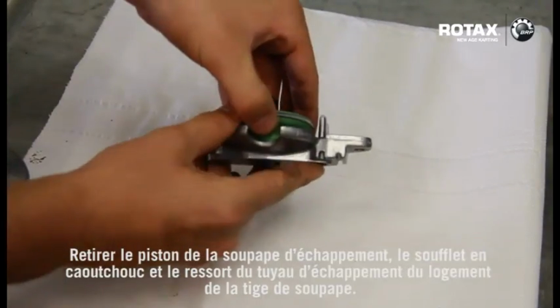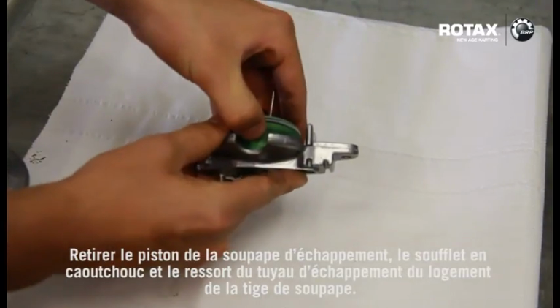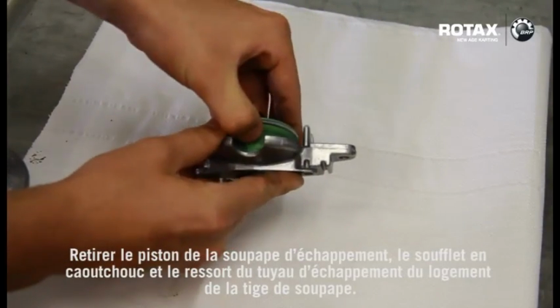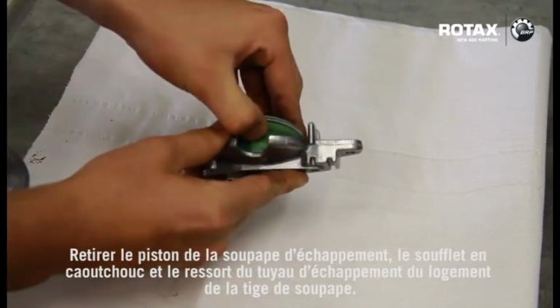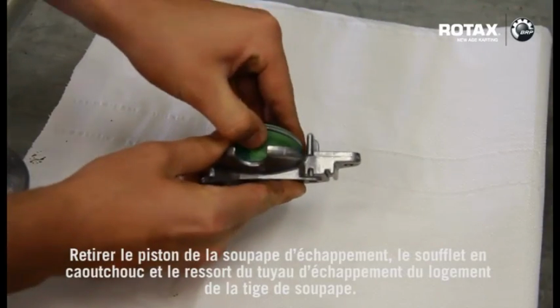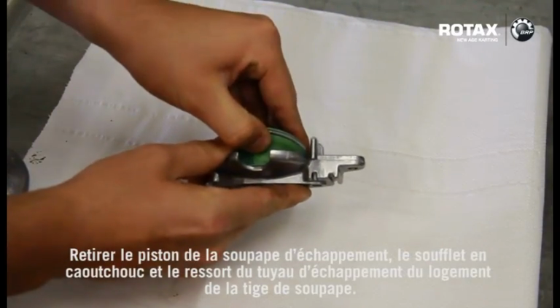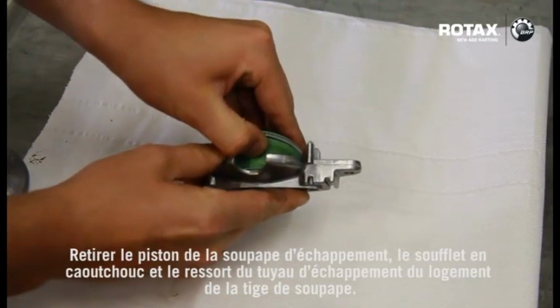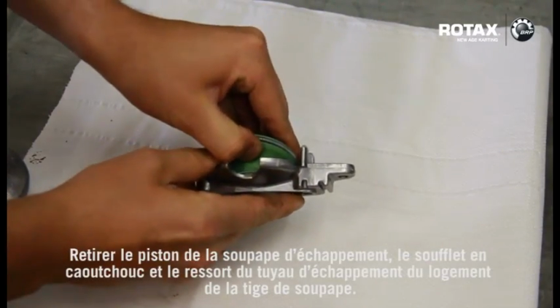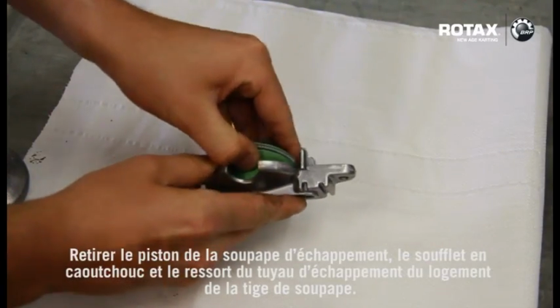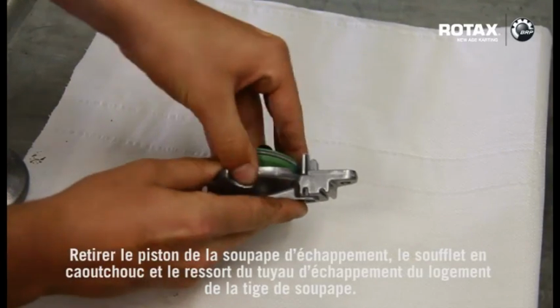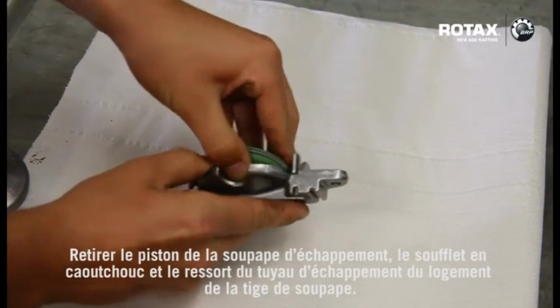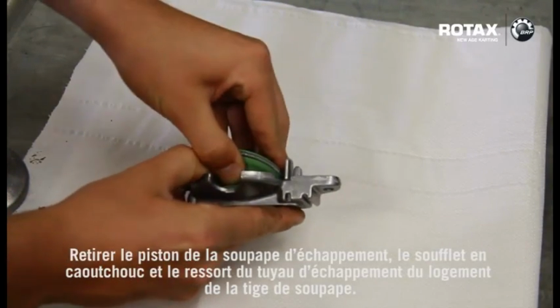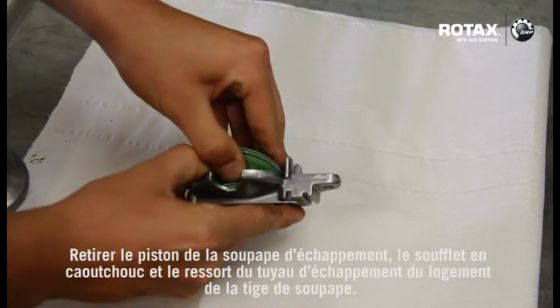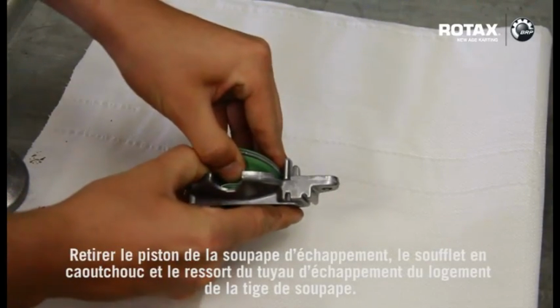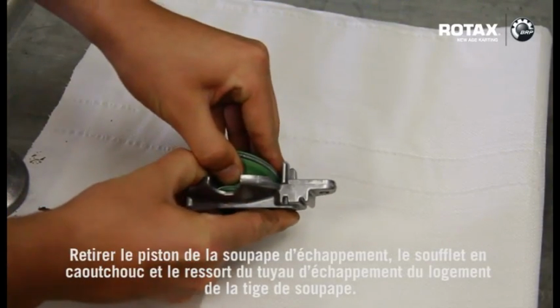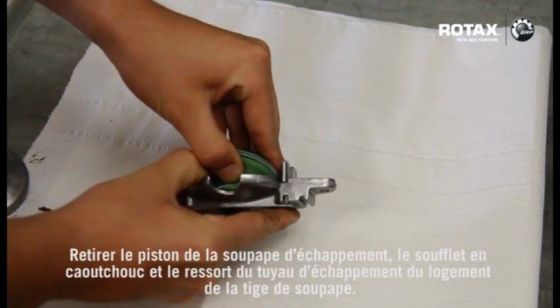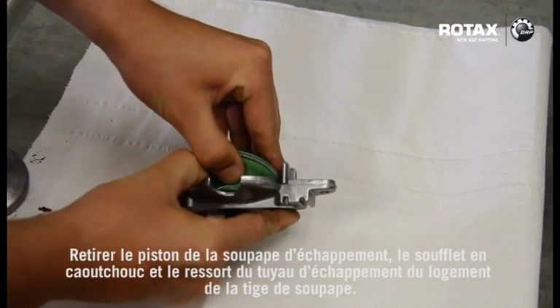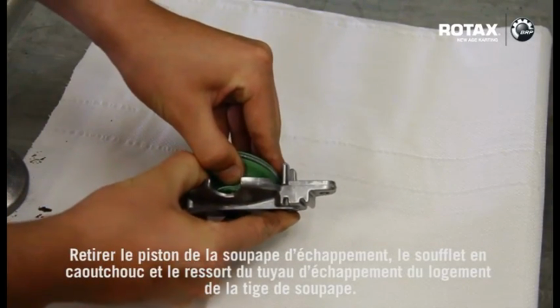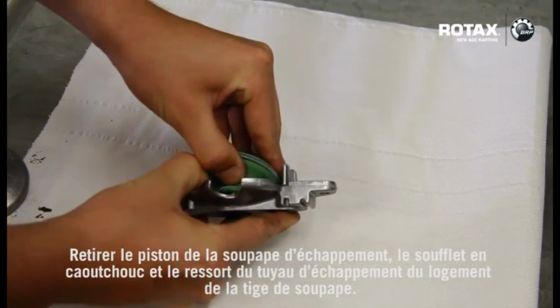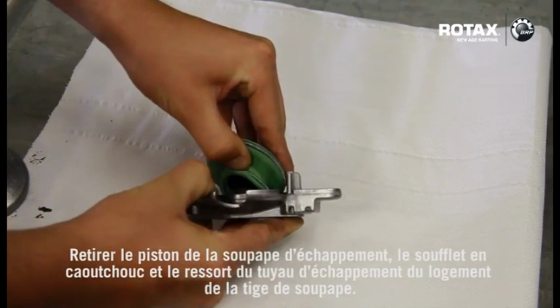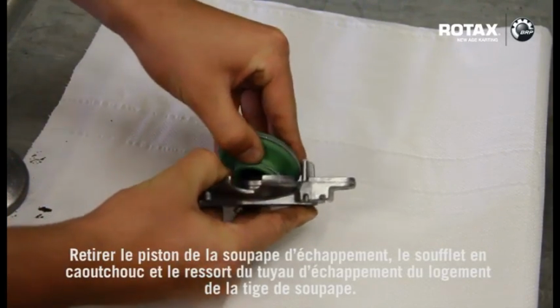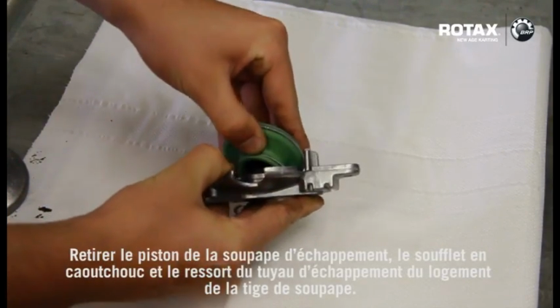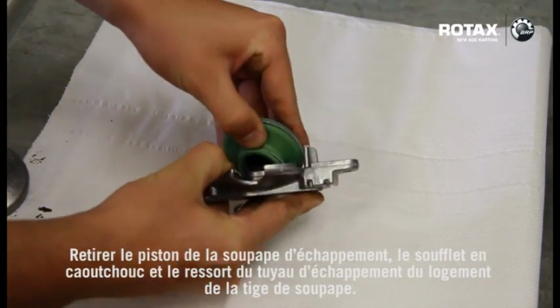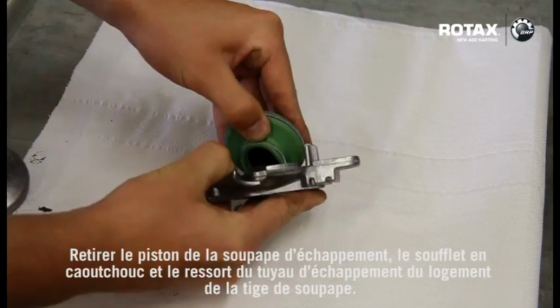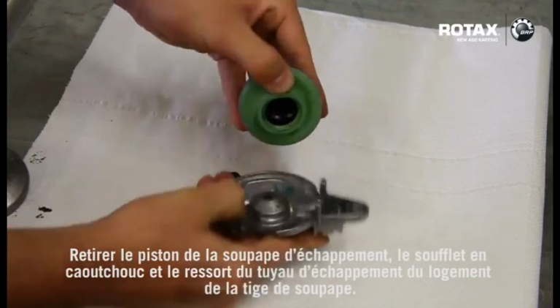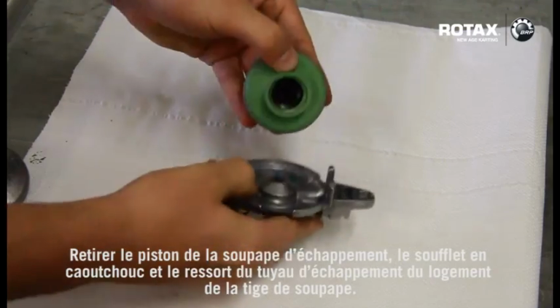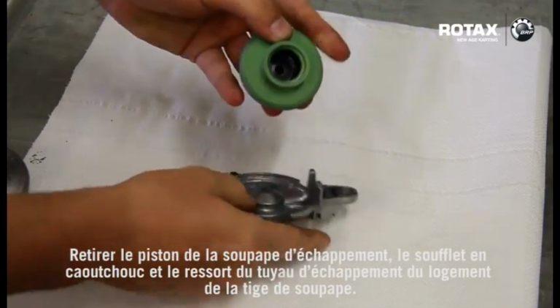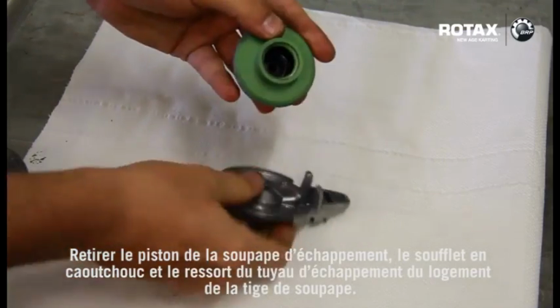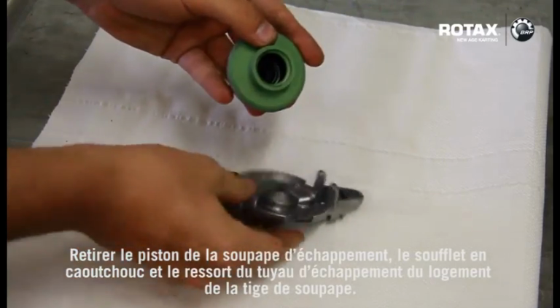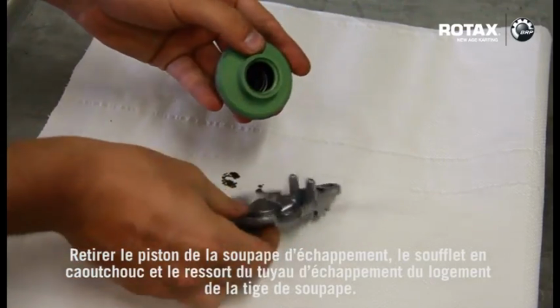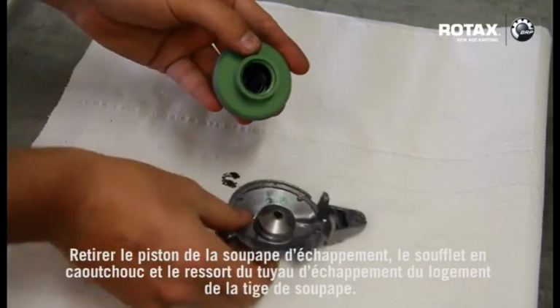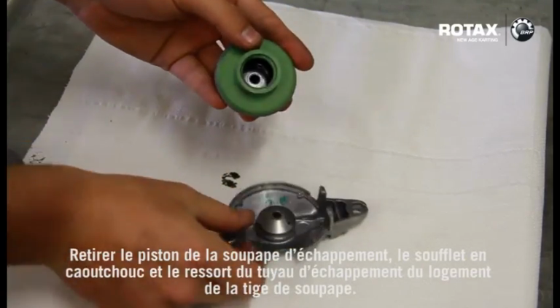Remove exhaust valve piston, rubber bellow and hose spring from the valve rod housing.